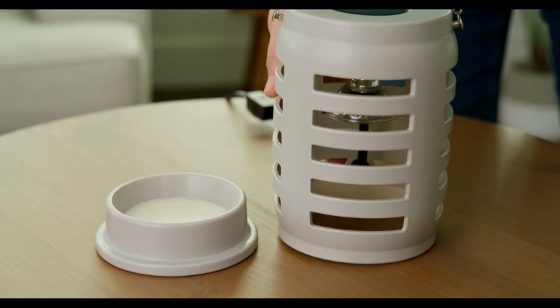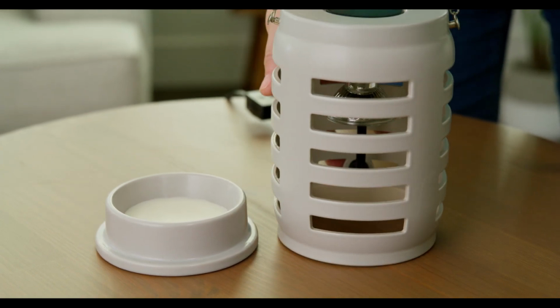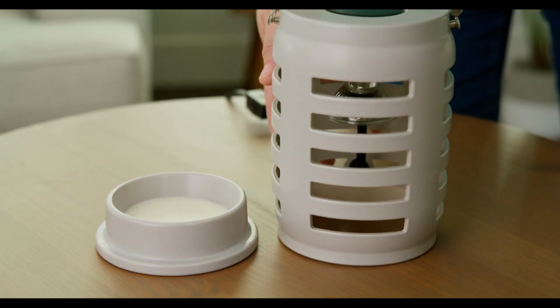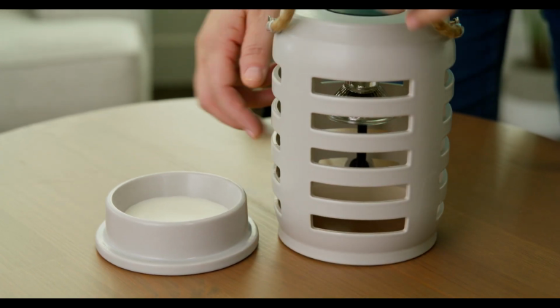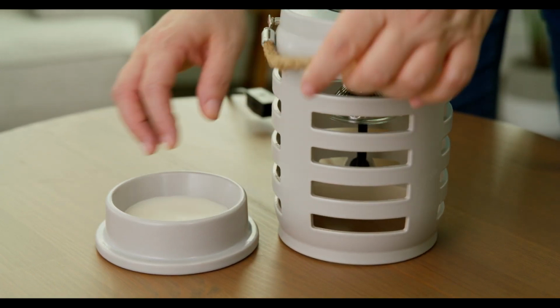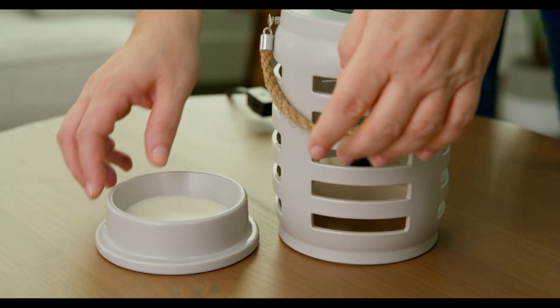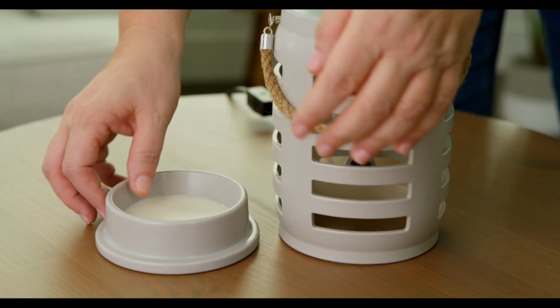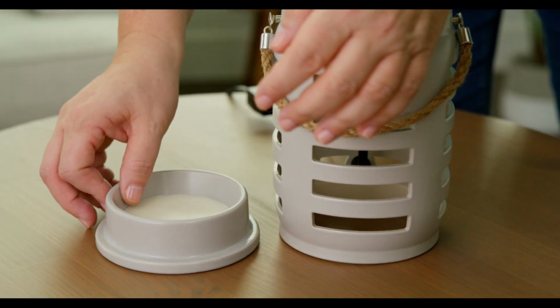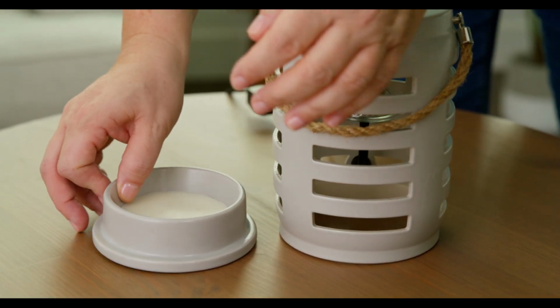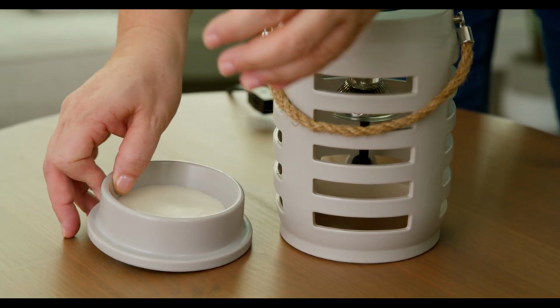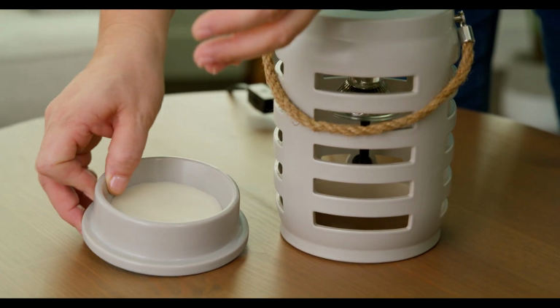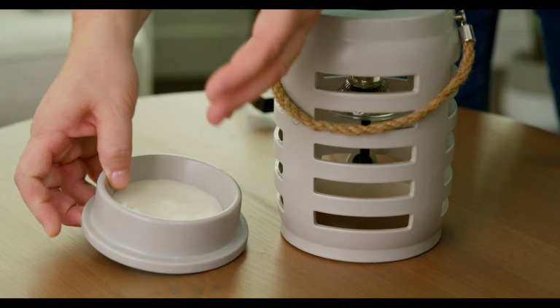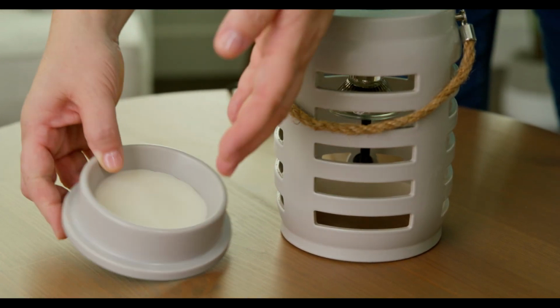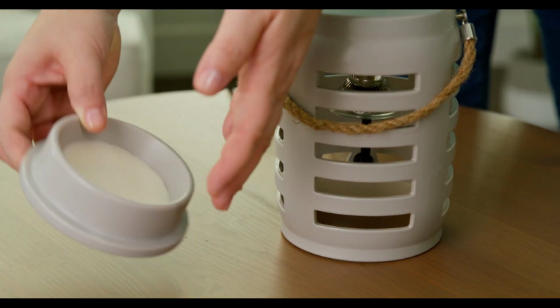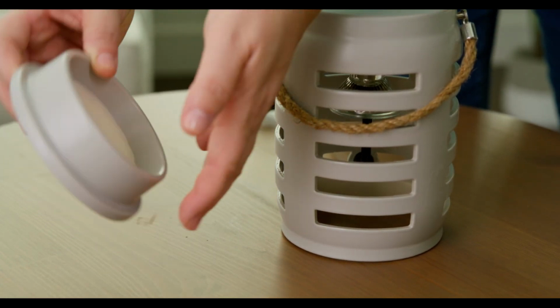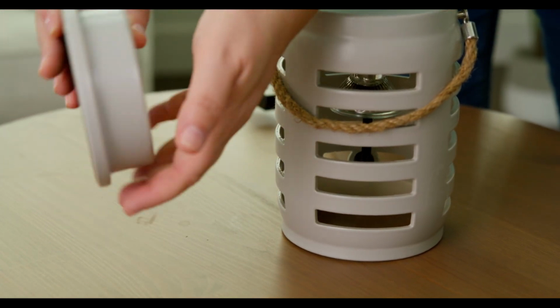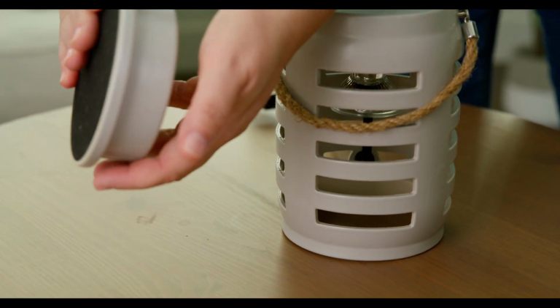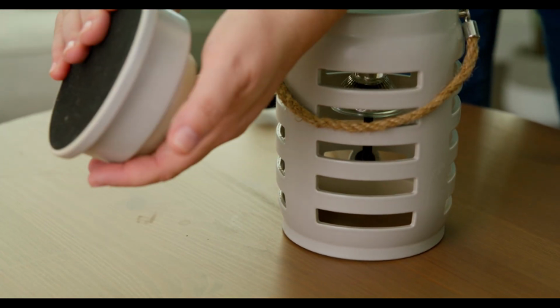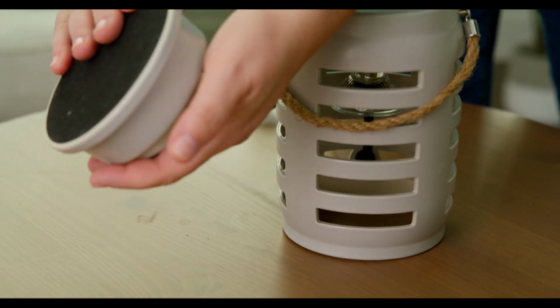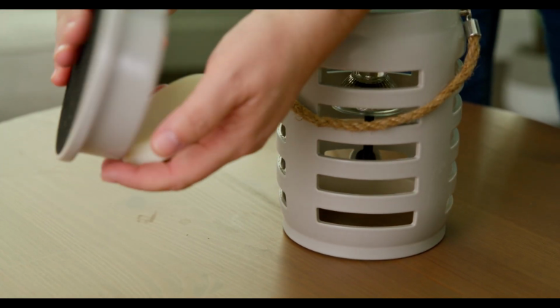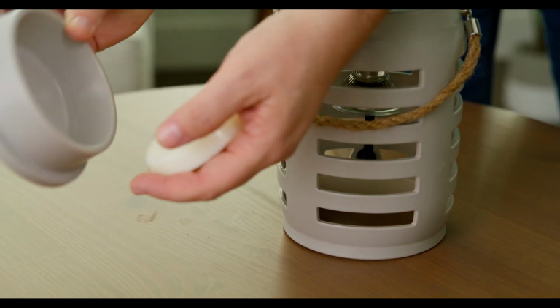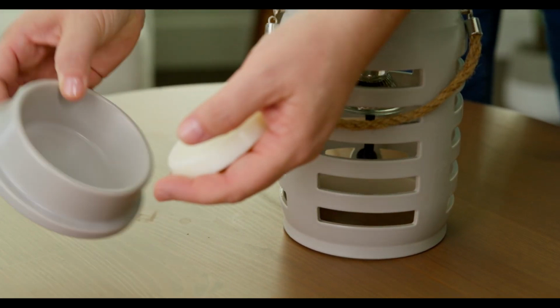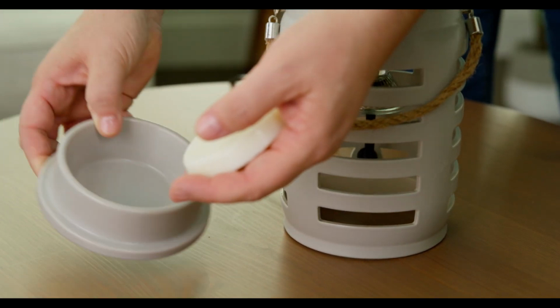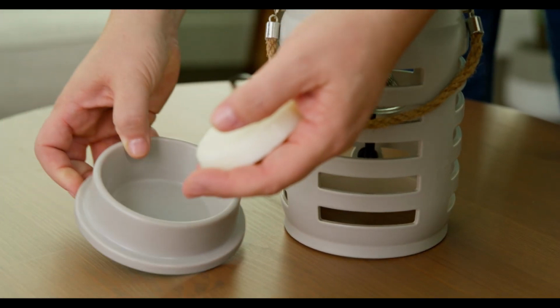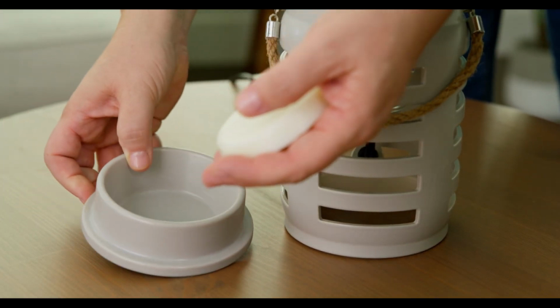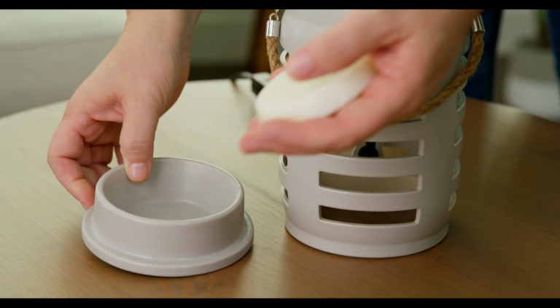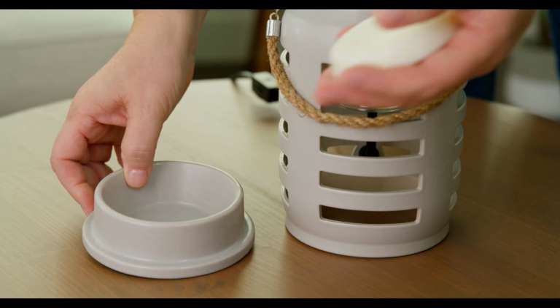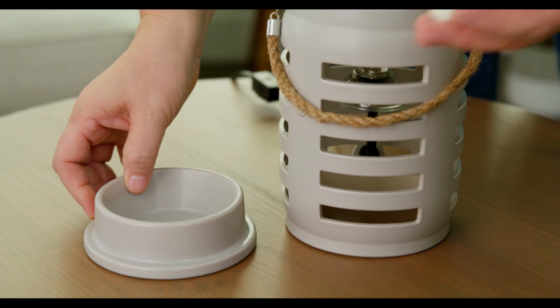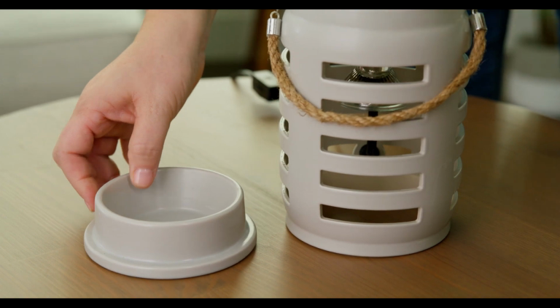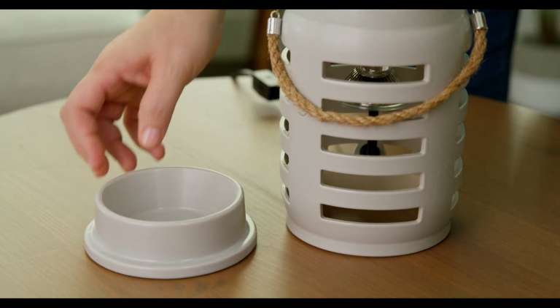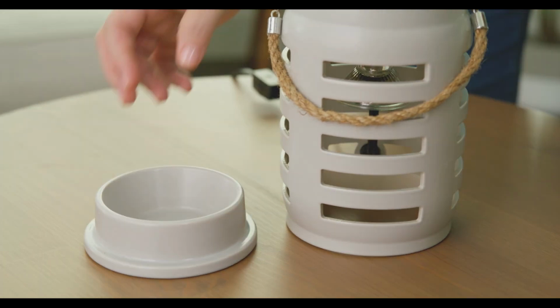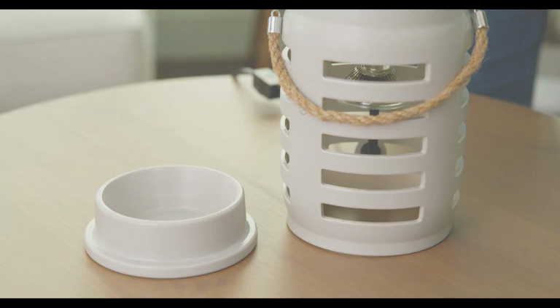Add your favorite wax melts to the dish and place the warmer on top to enjoy your favorite scents.